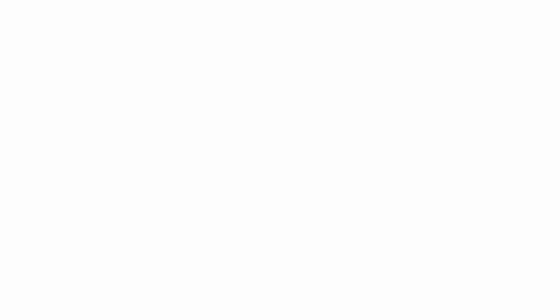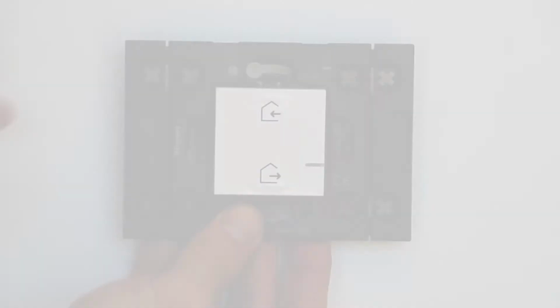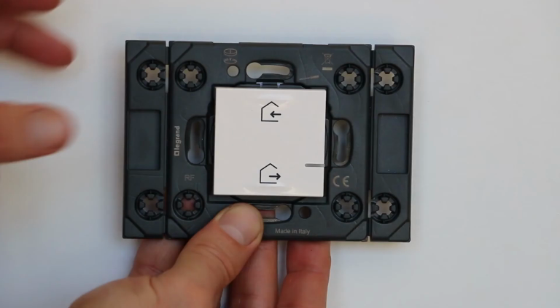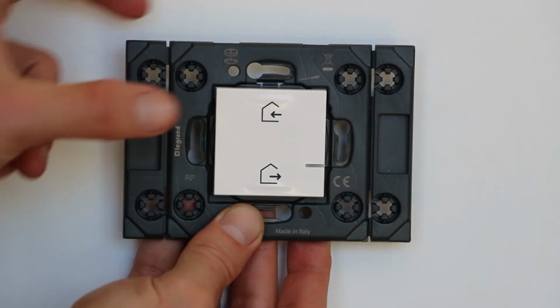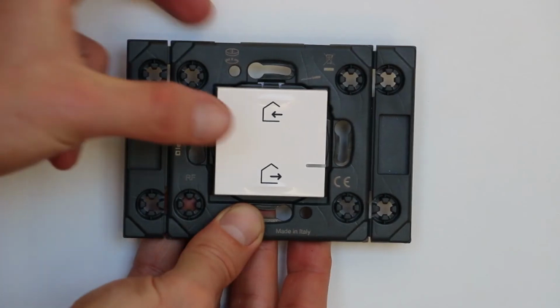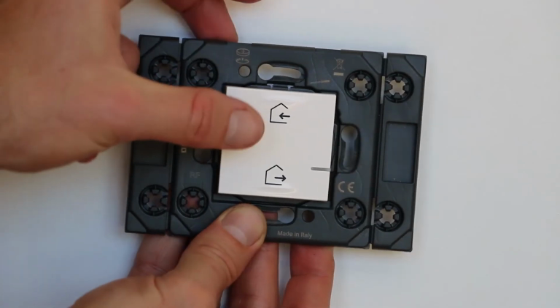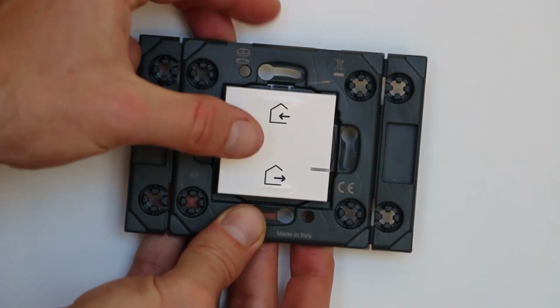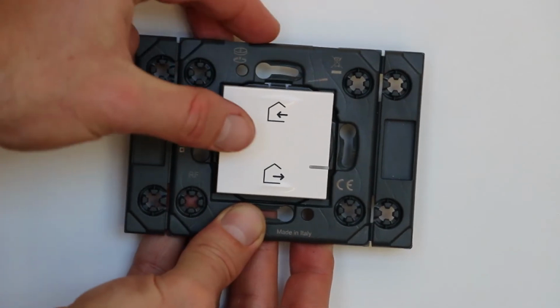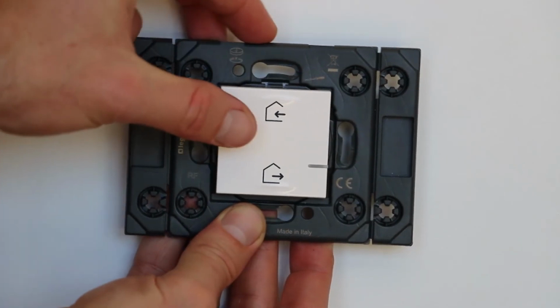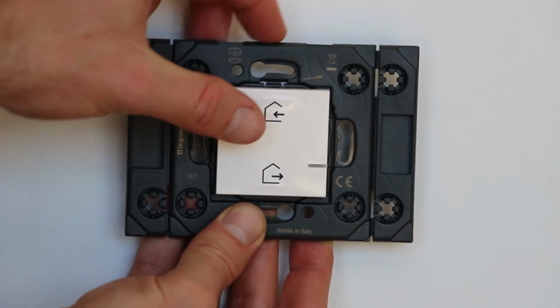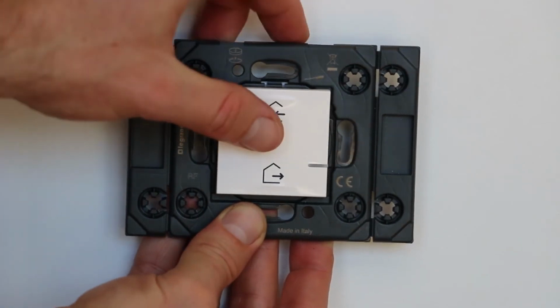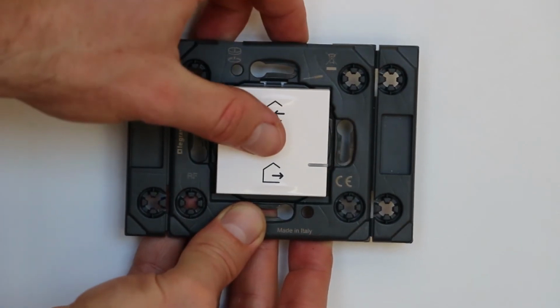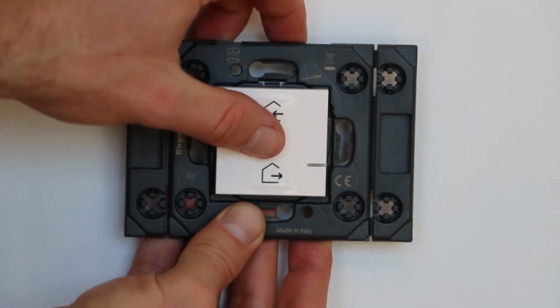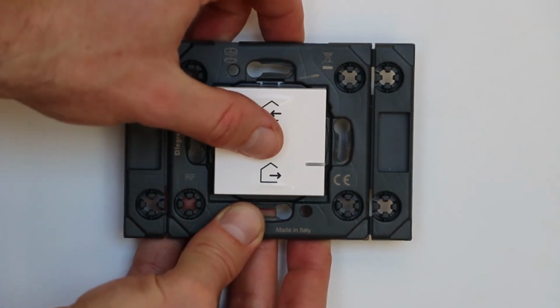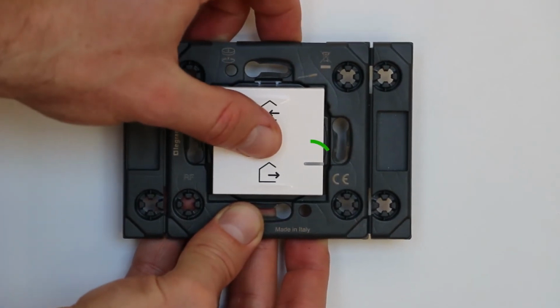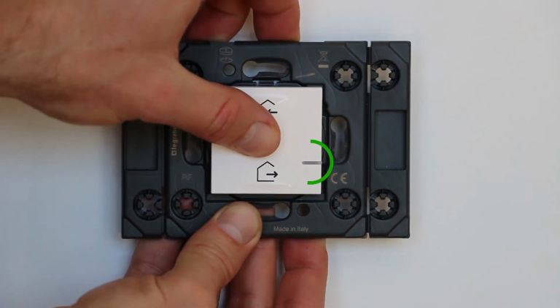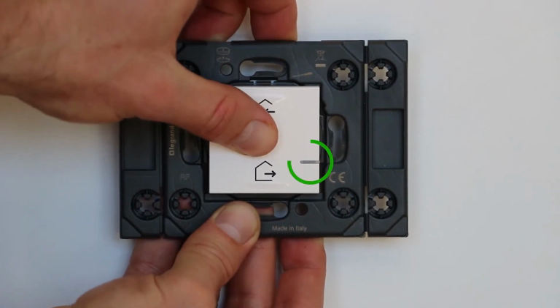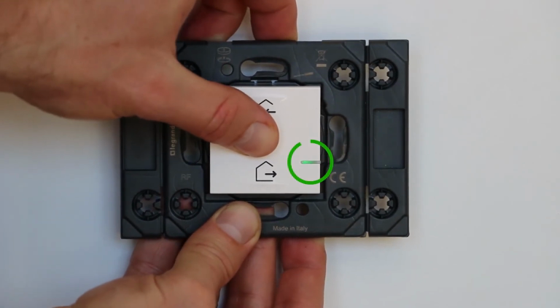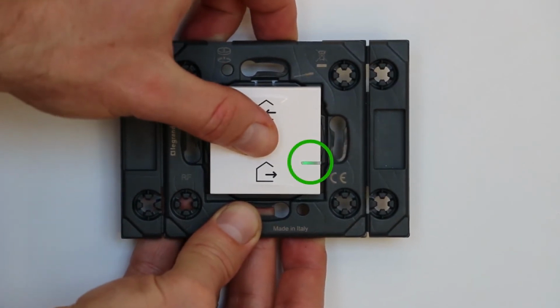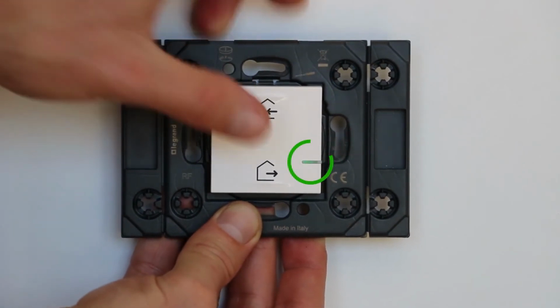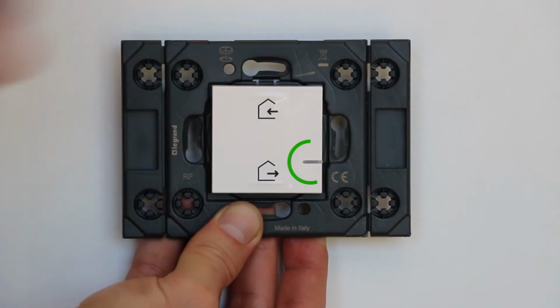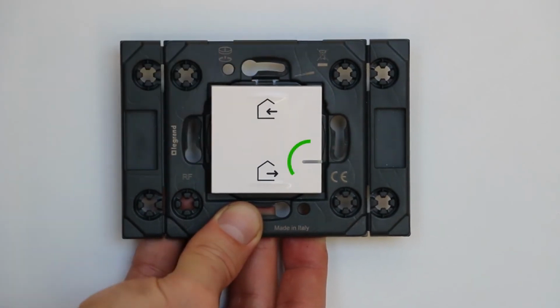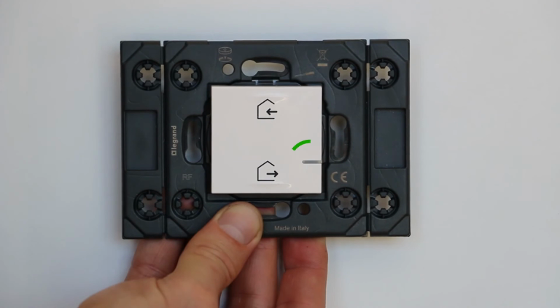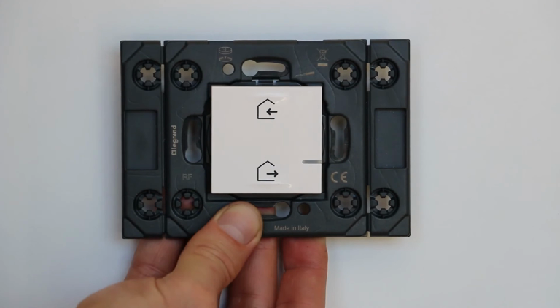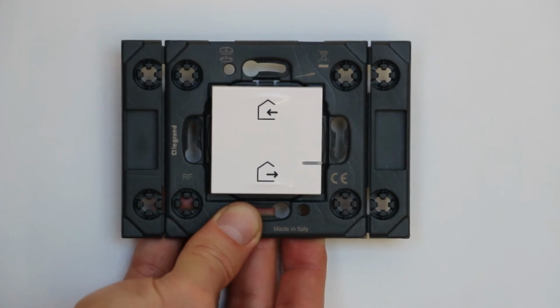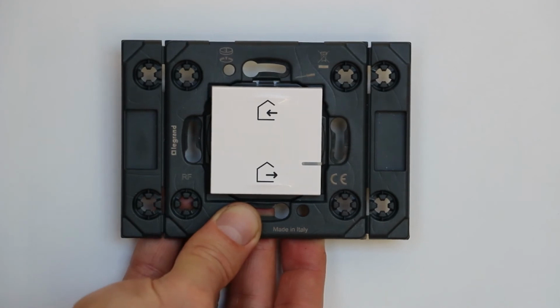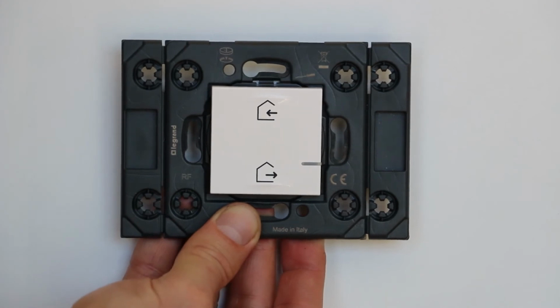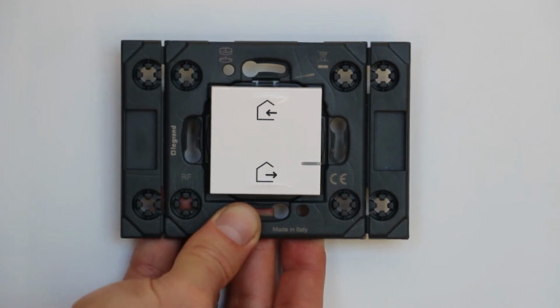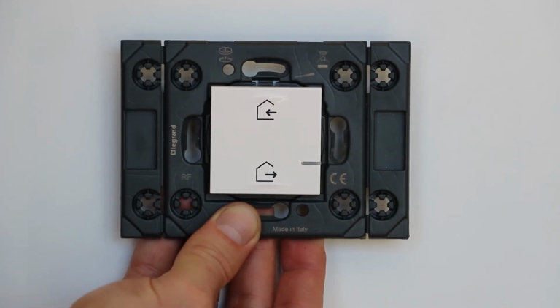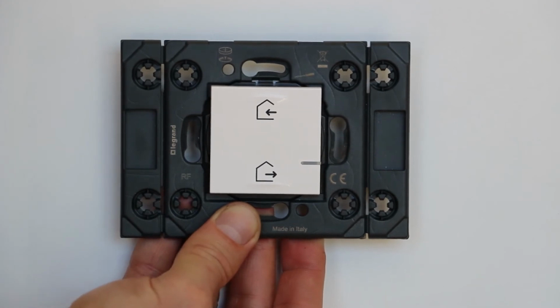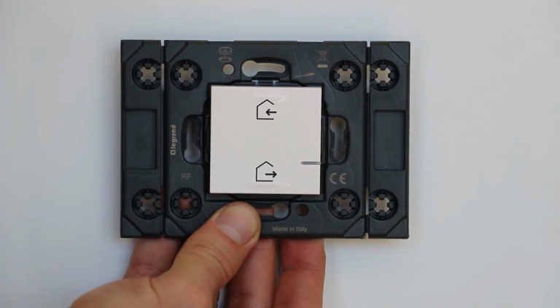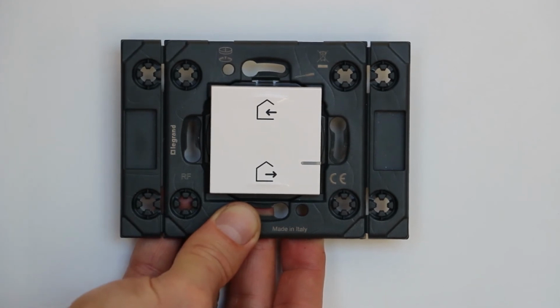To close the network, press the middle of the master switch. The LED will blink three times.